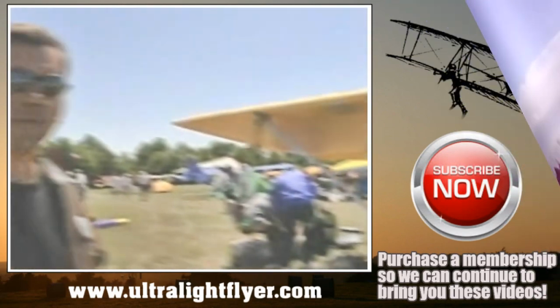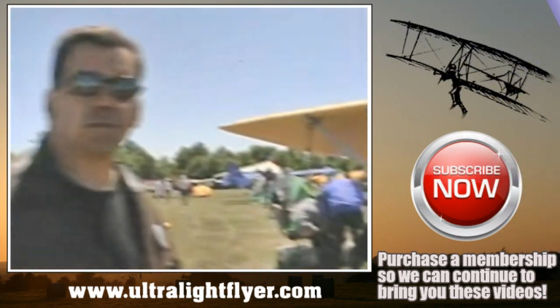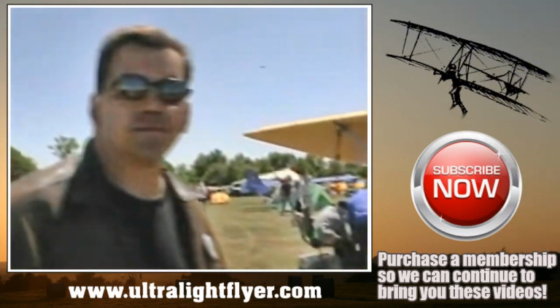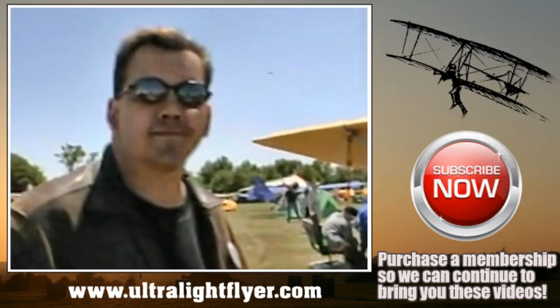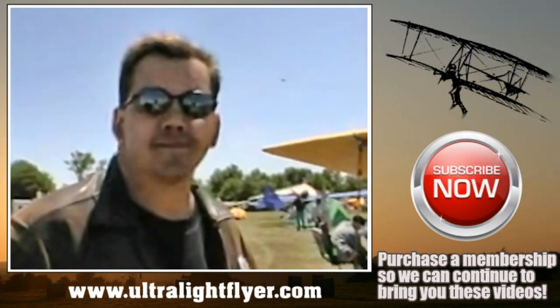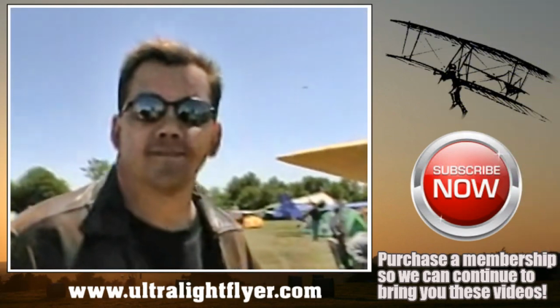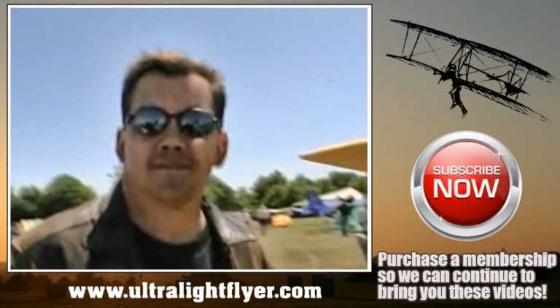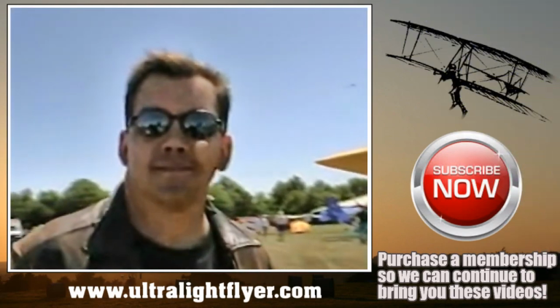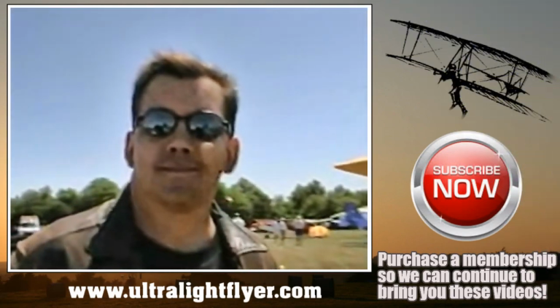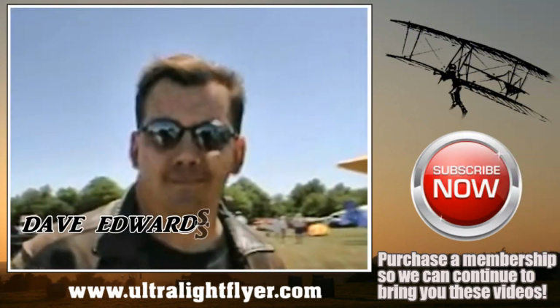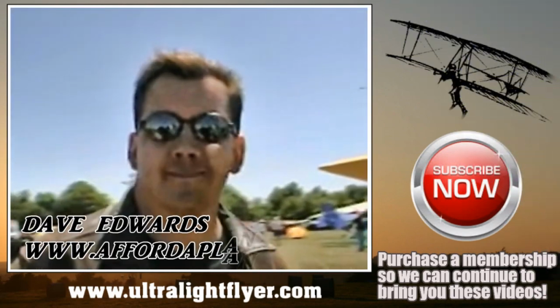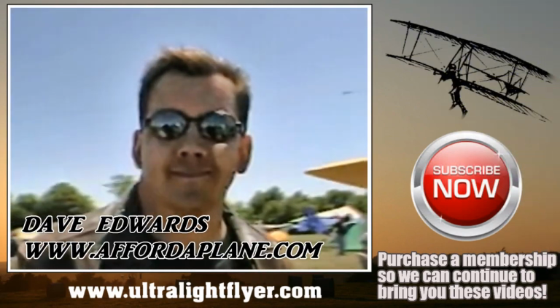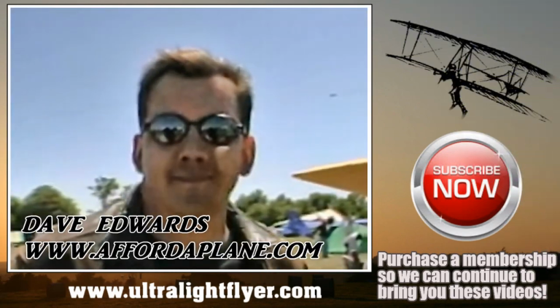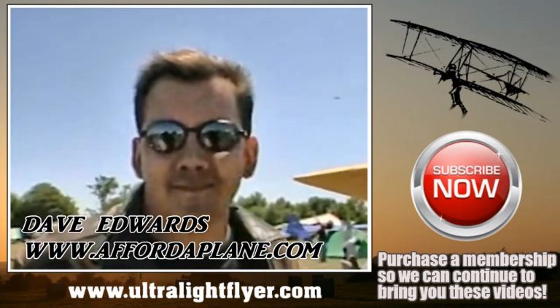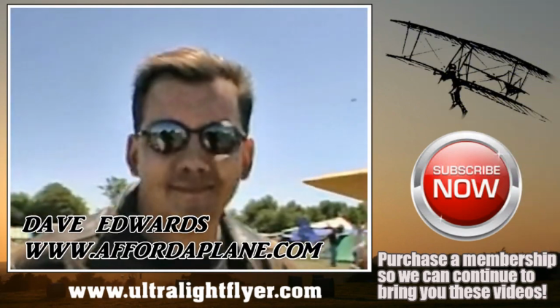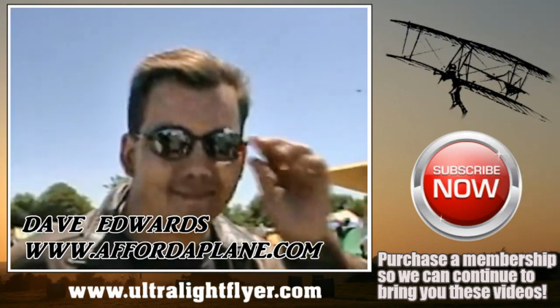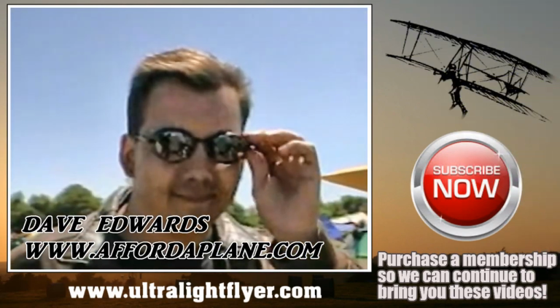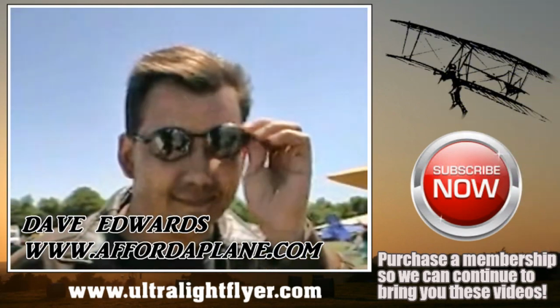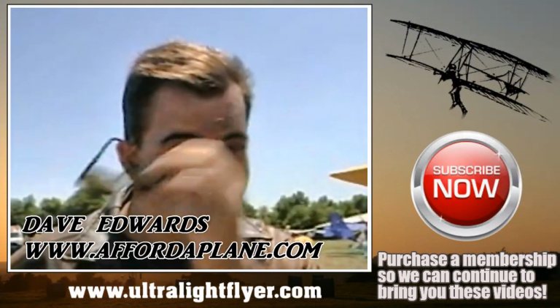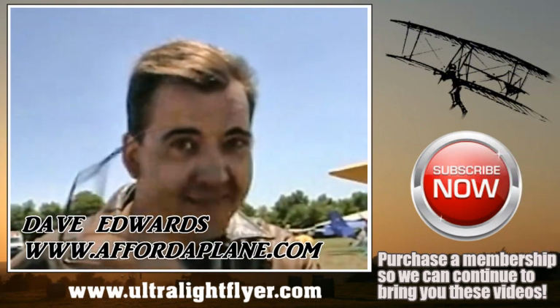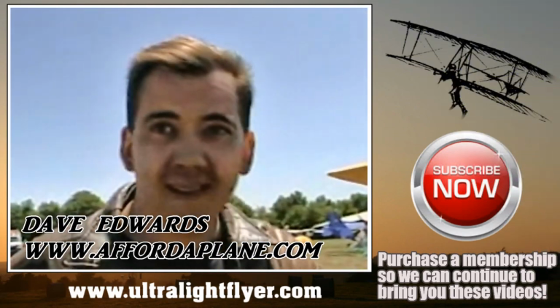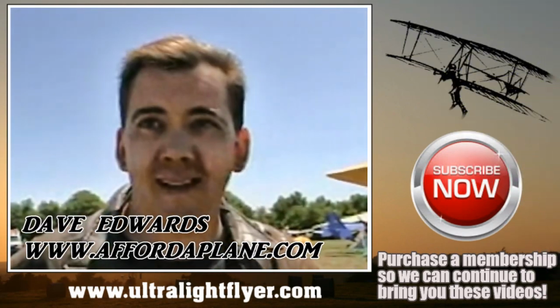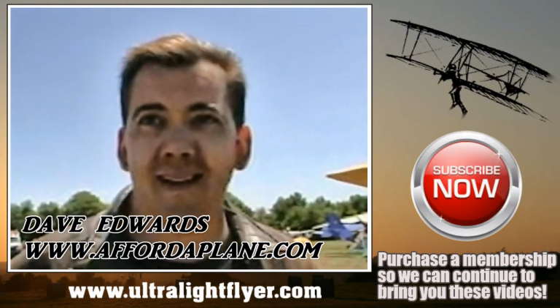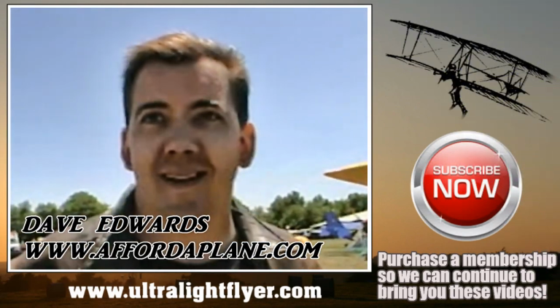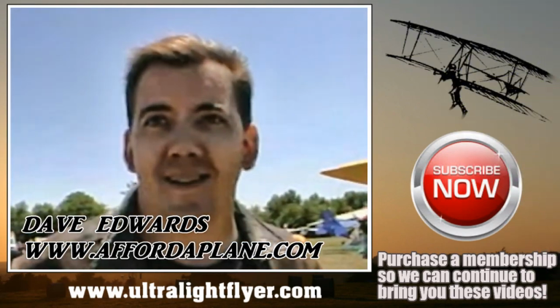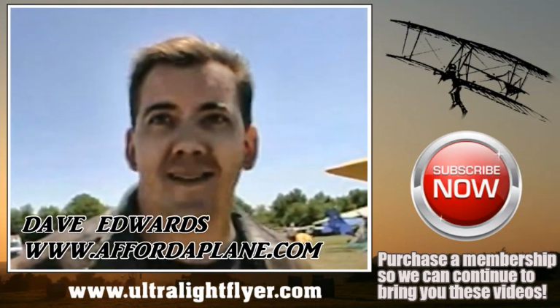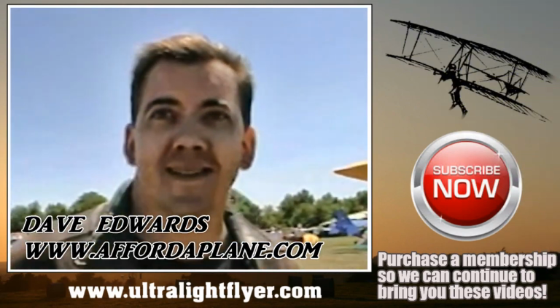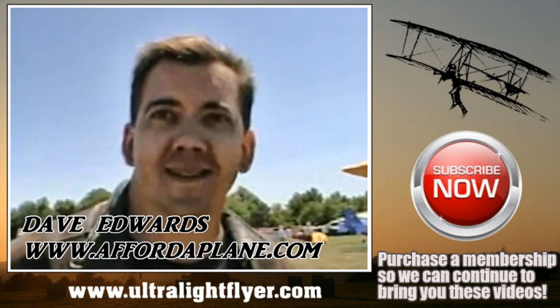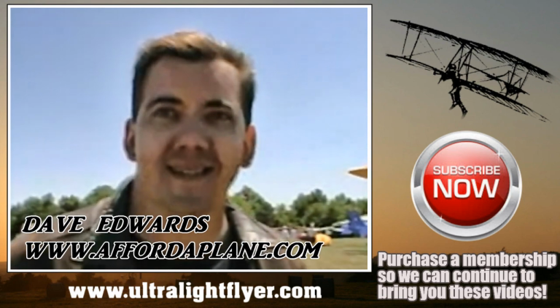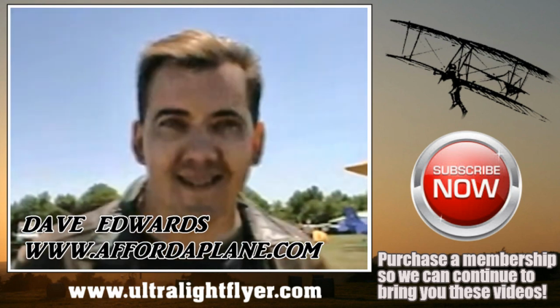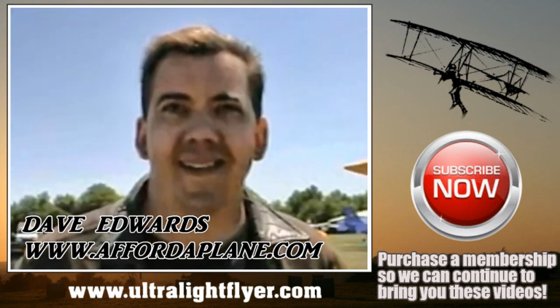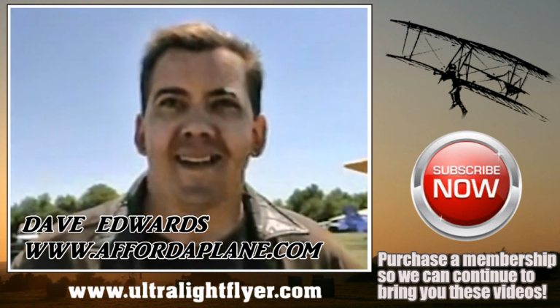I was on my website the other day and I noticed you've got a little airplane called the Borderplane. What's that all about?